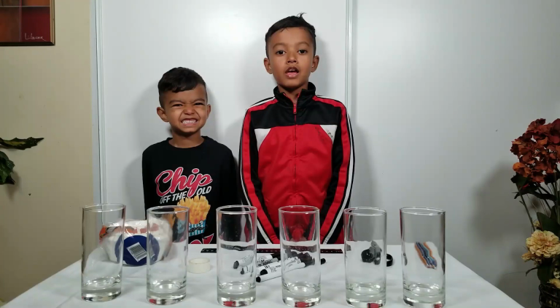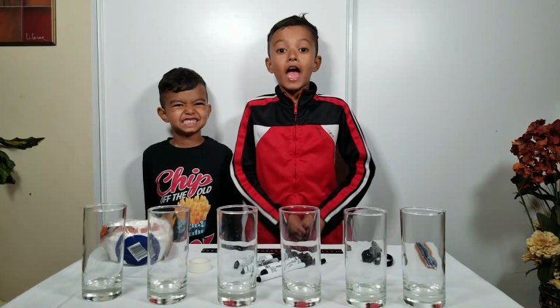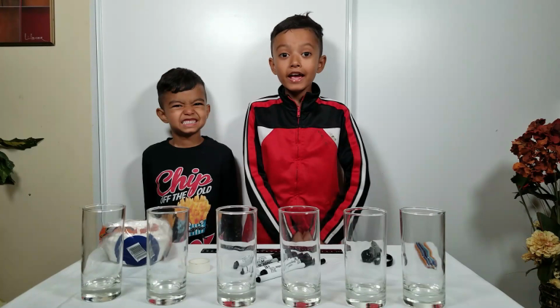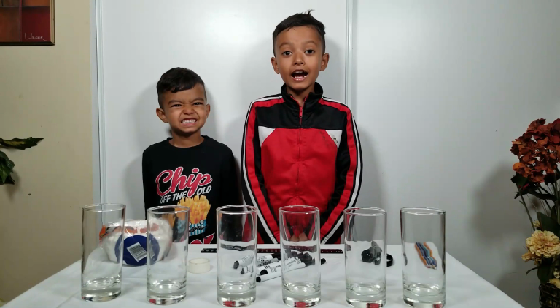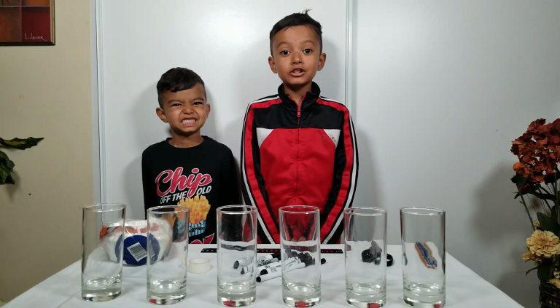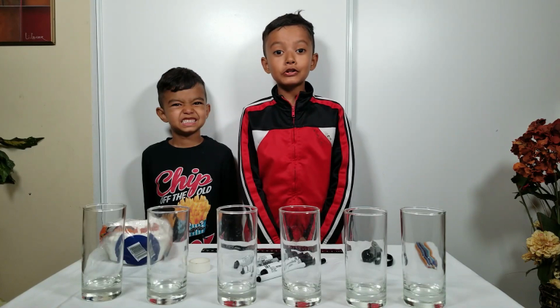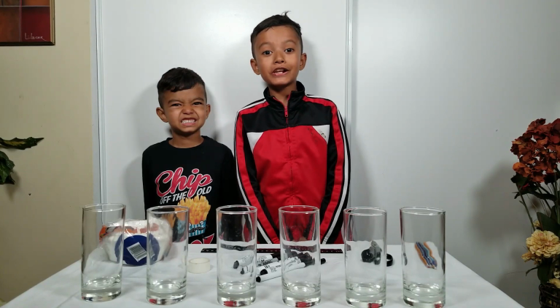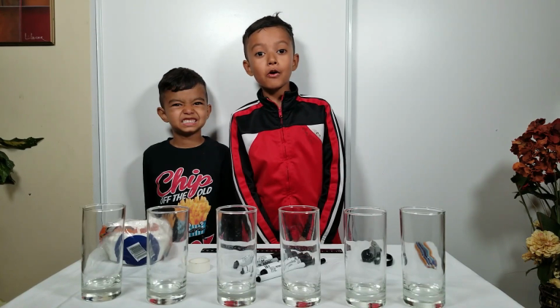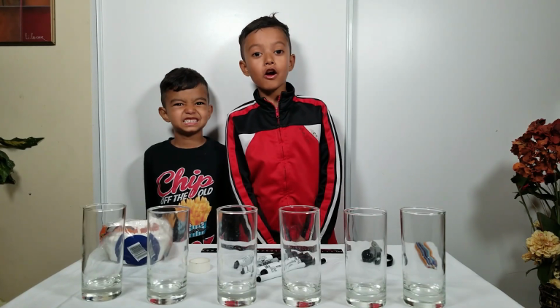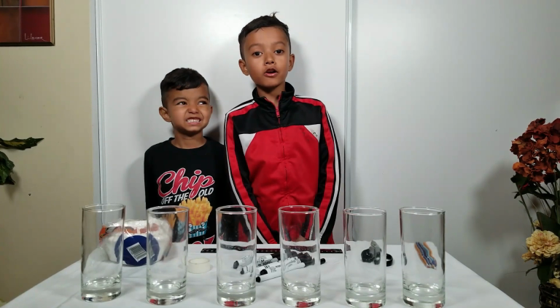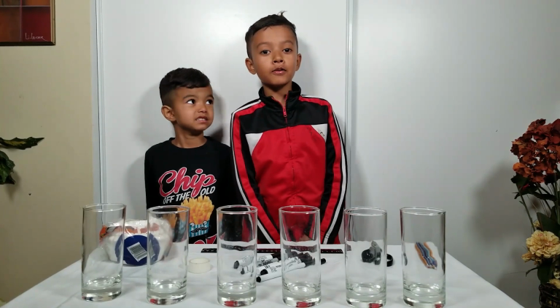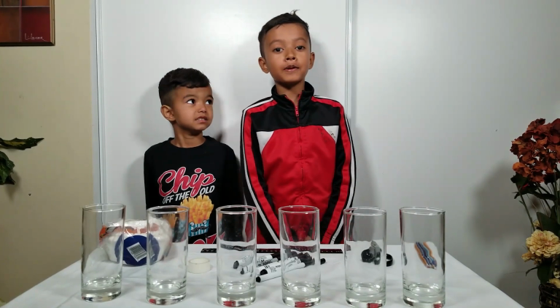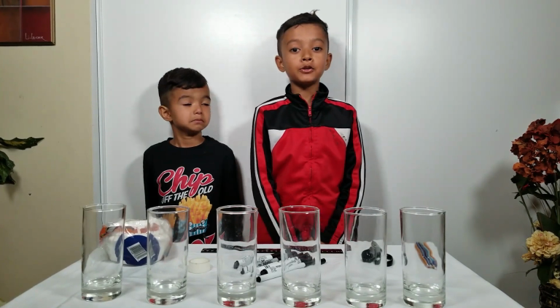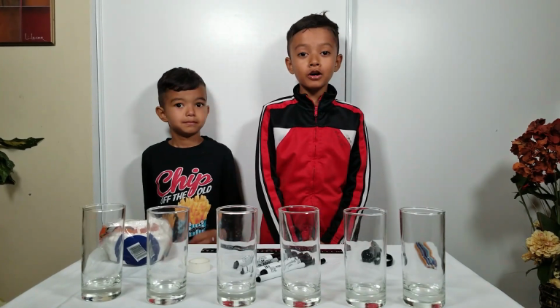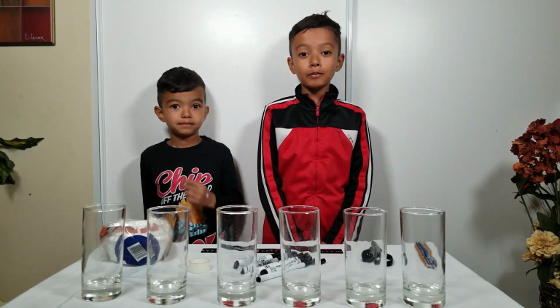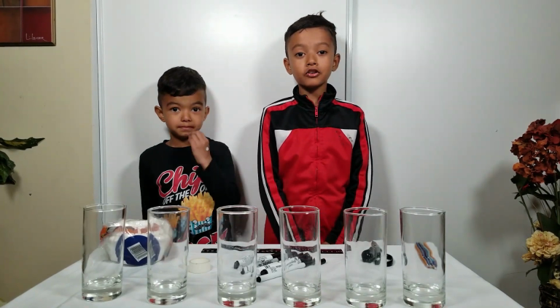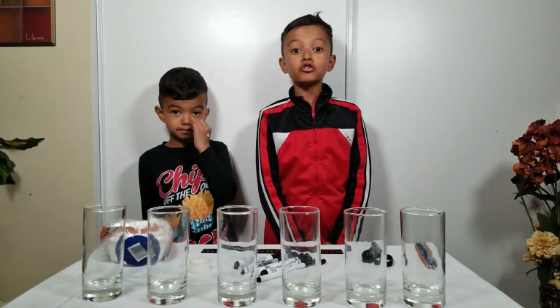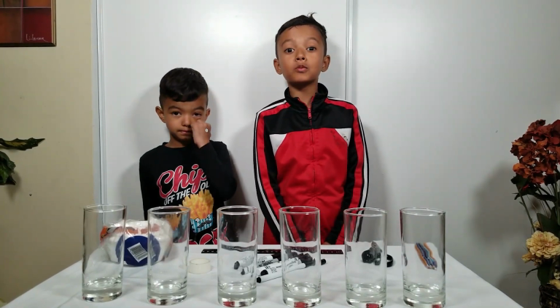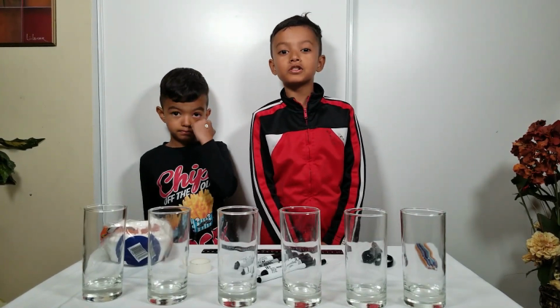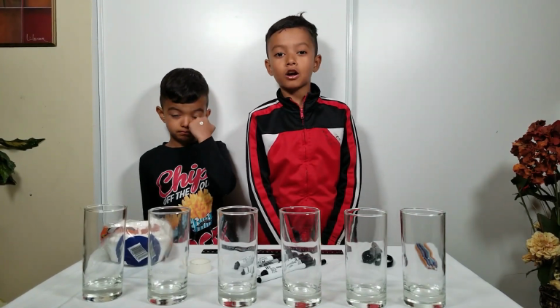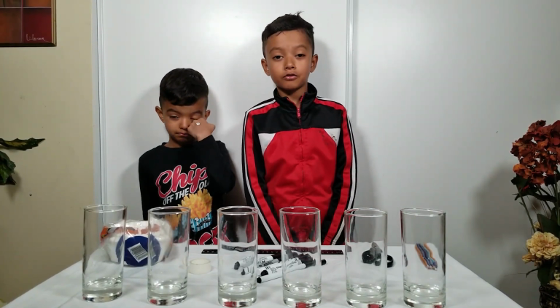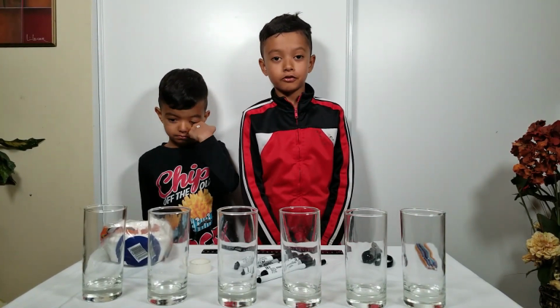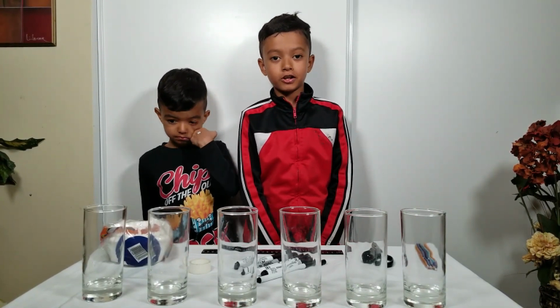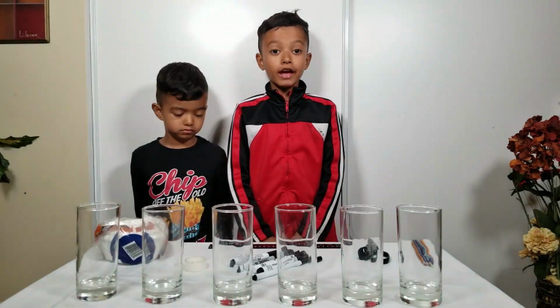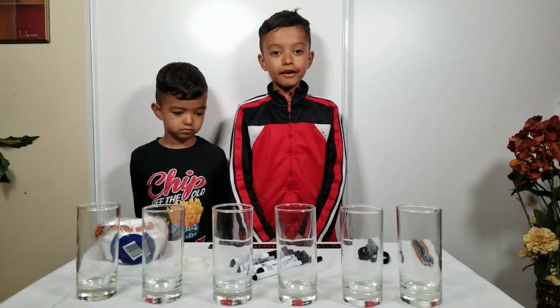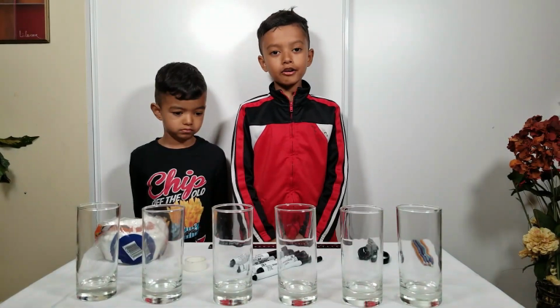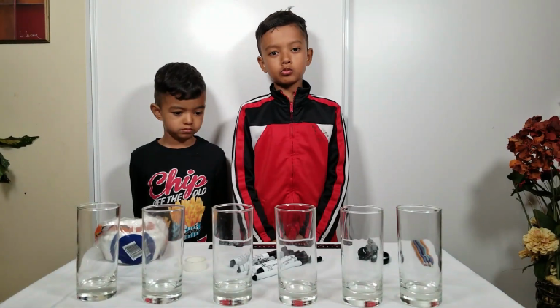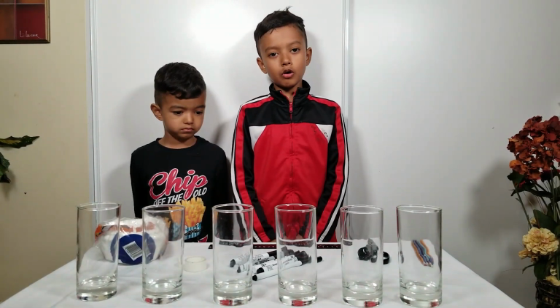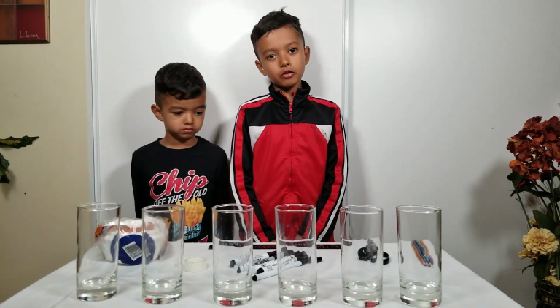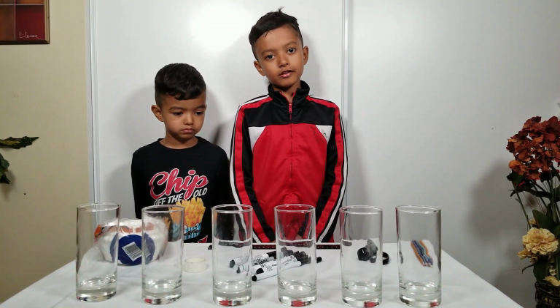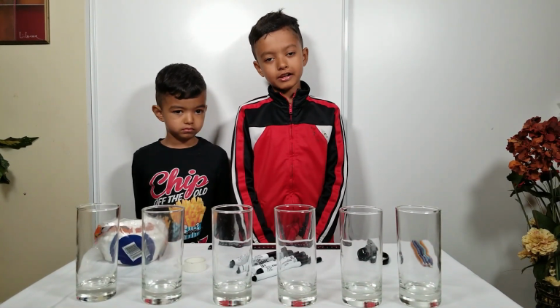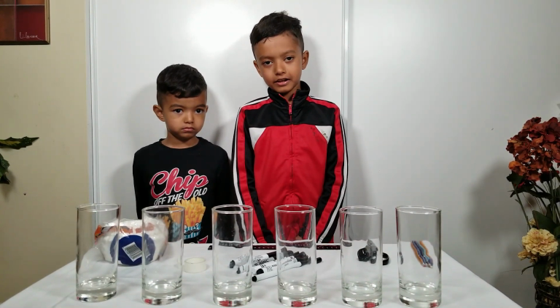Hey guys, so today we are going to be doing marker chromatography. Here is what we will need.